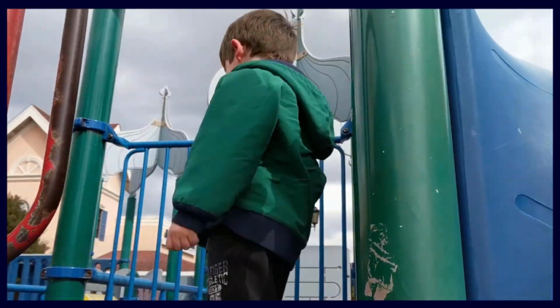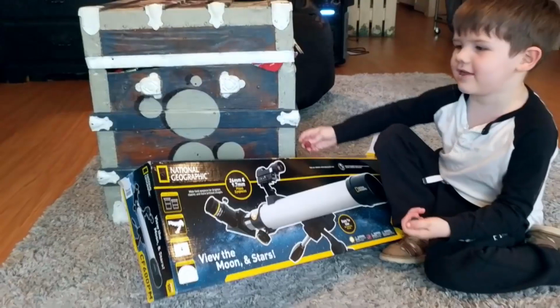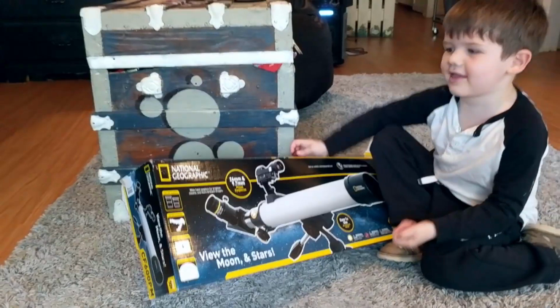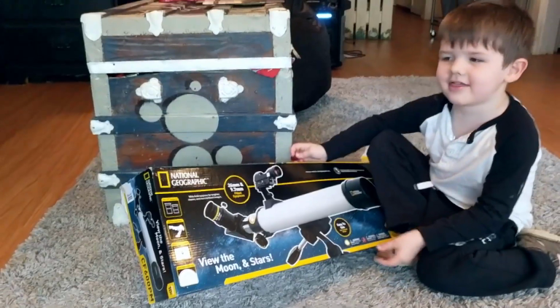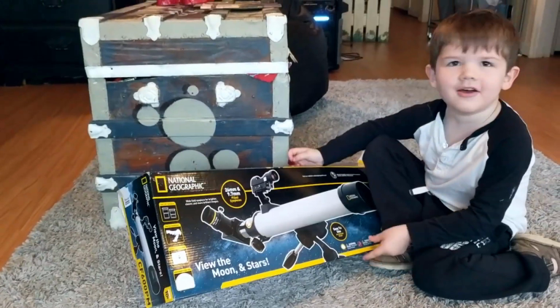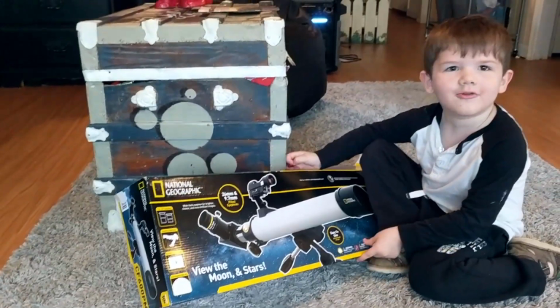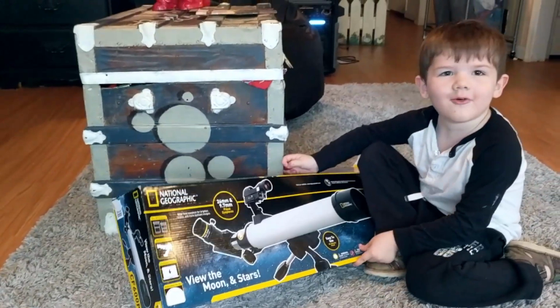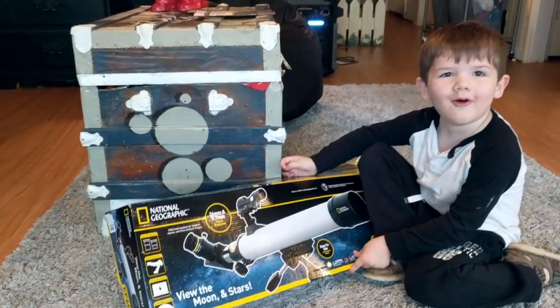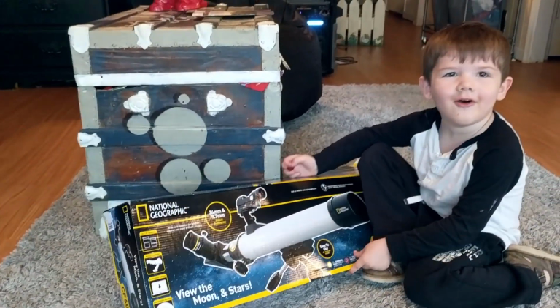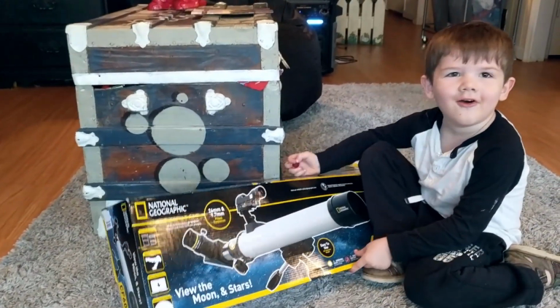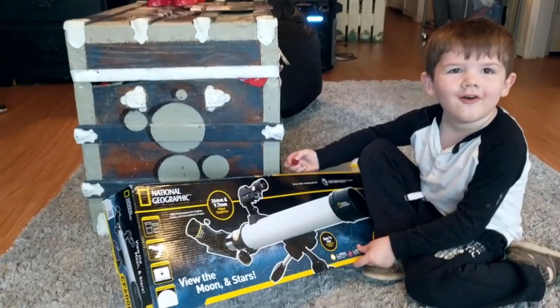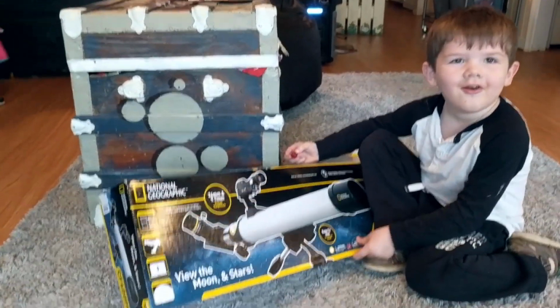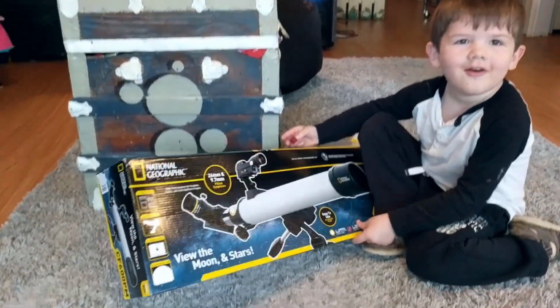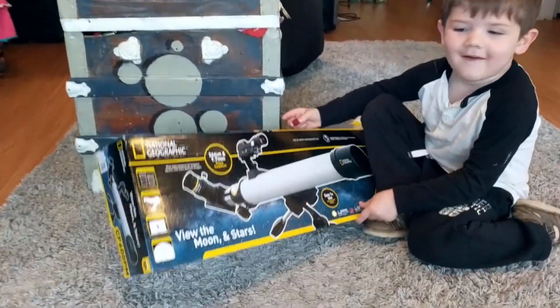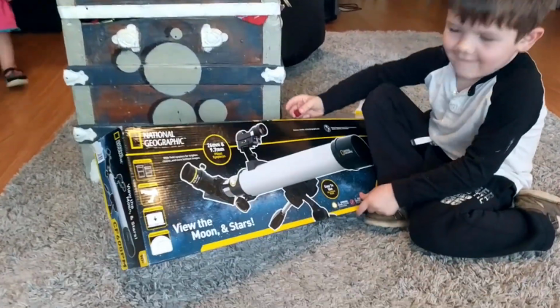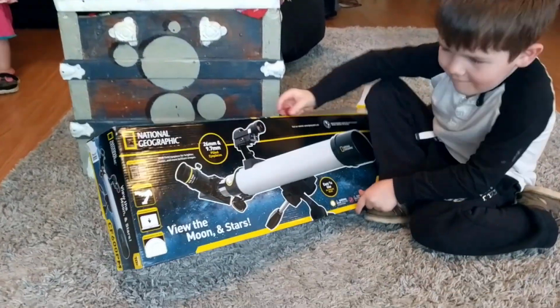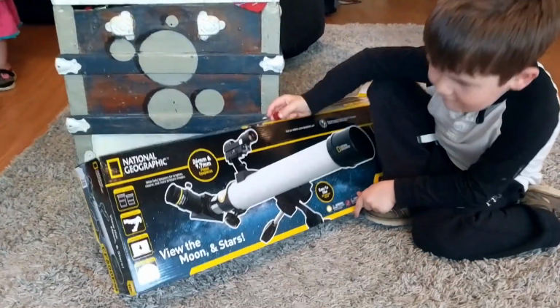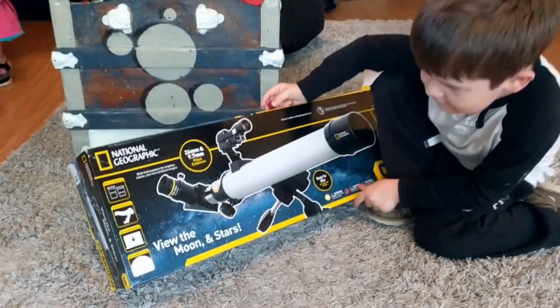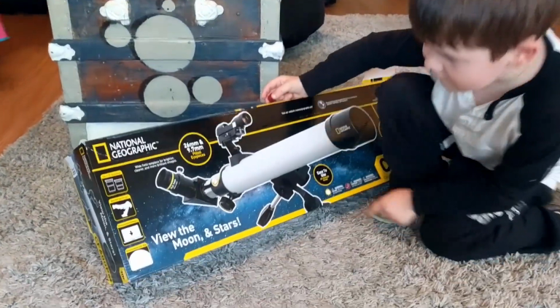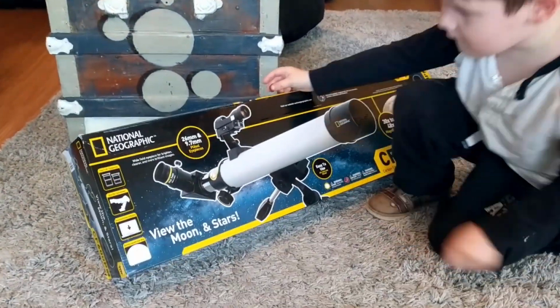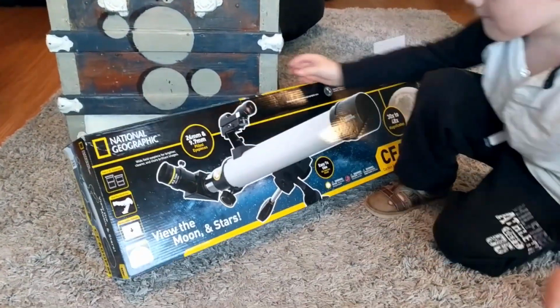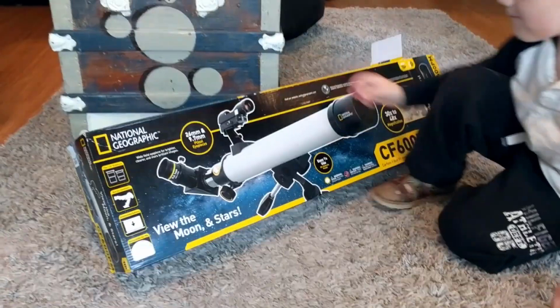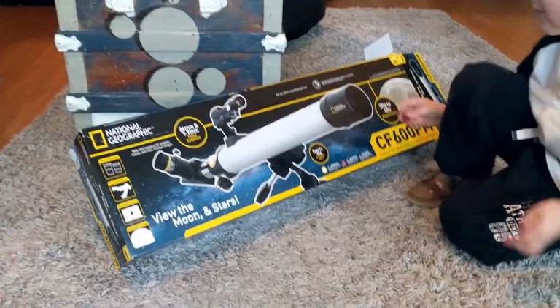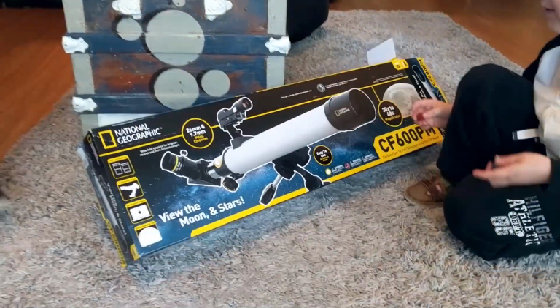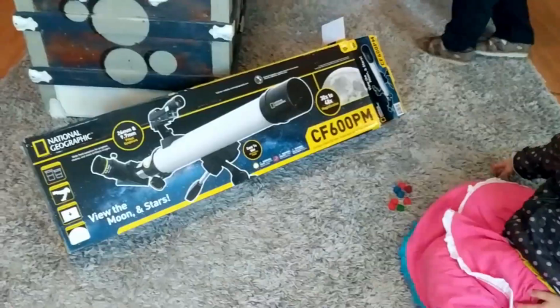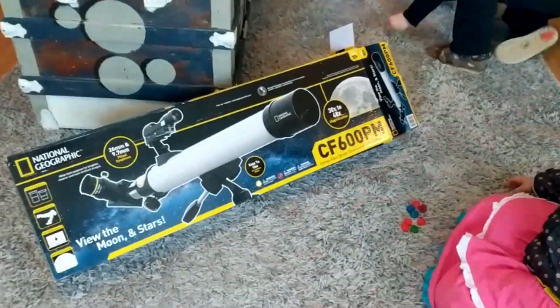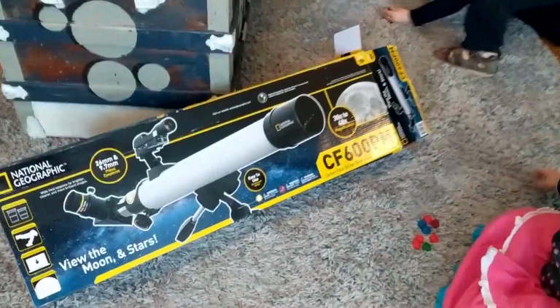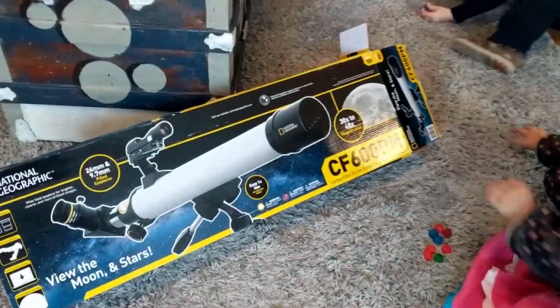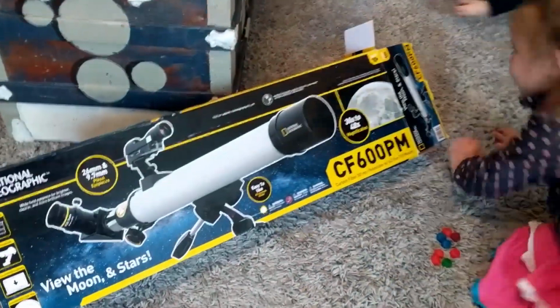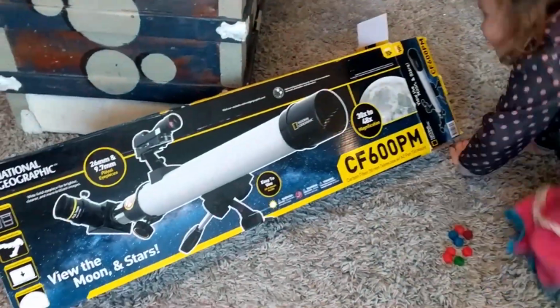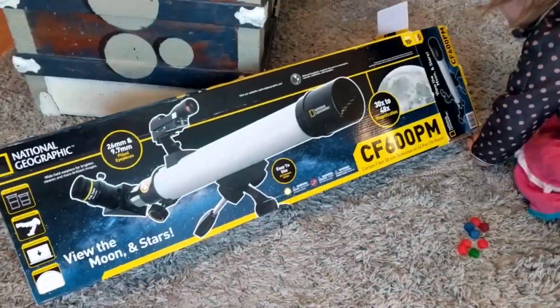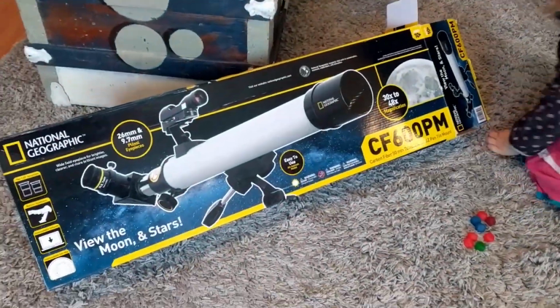This is so cool! Yeah, this is Ezra's birthday present. Let's see what's inside, babies!